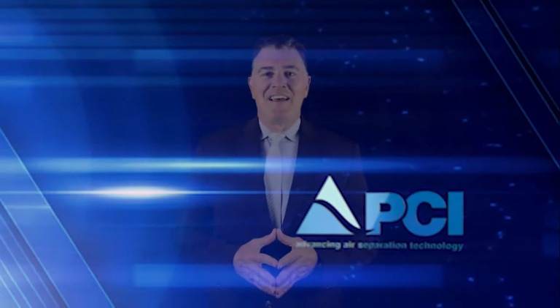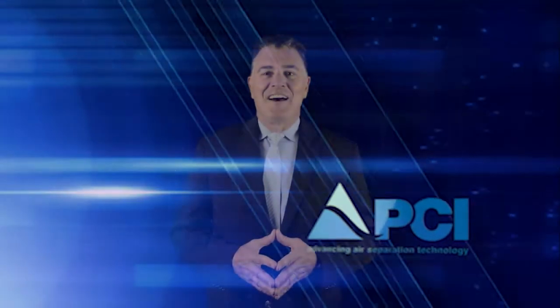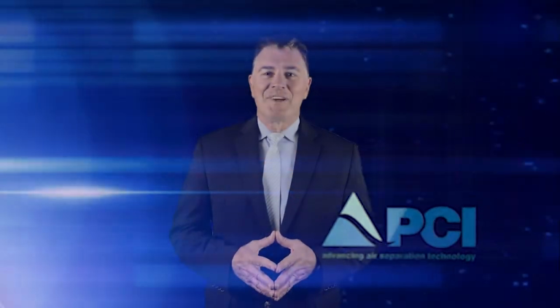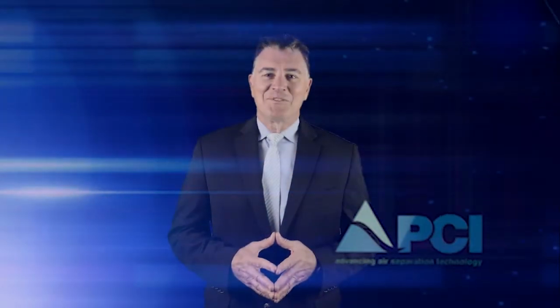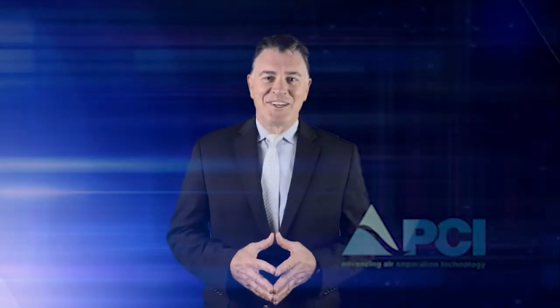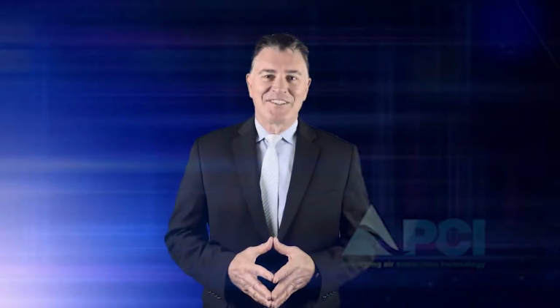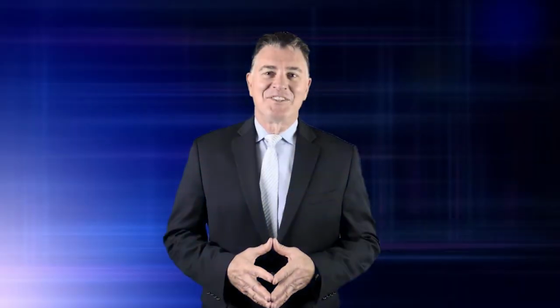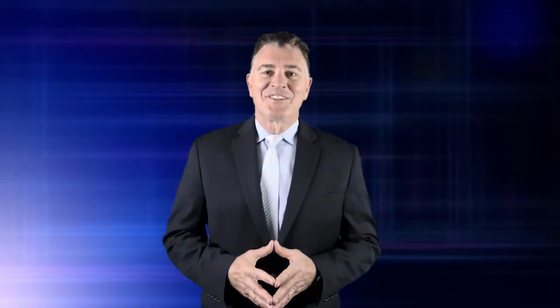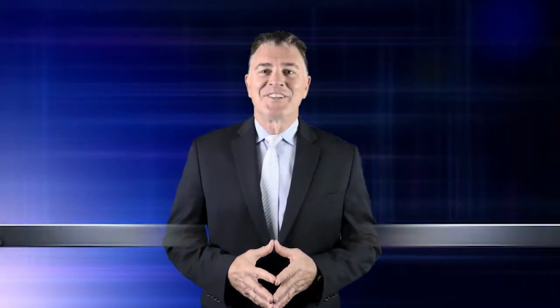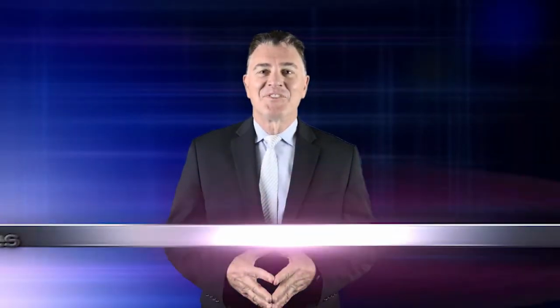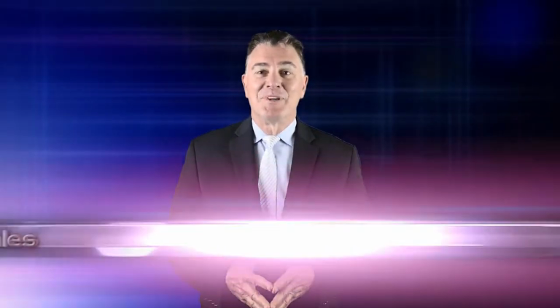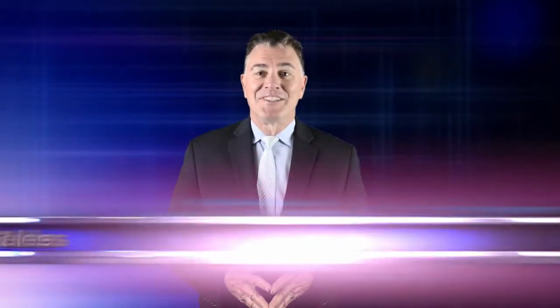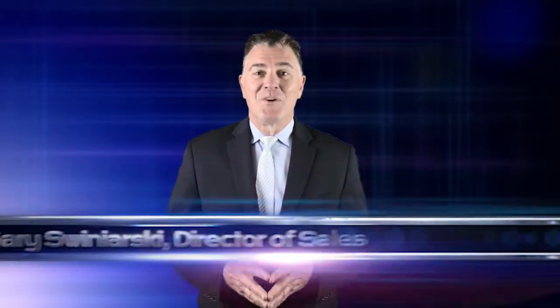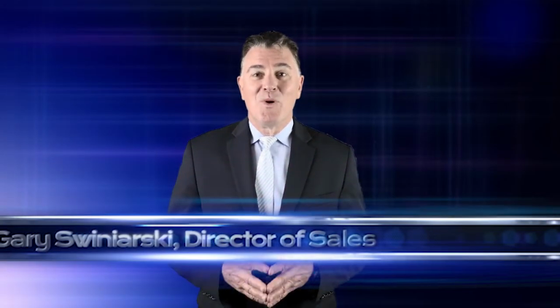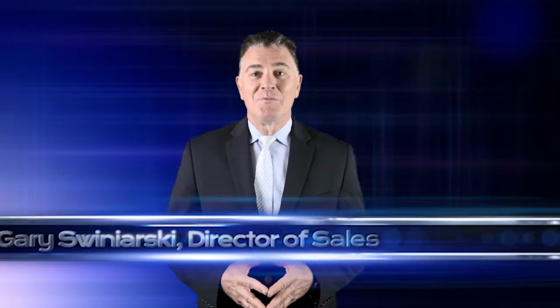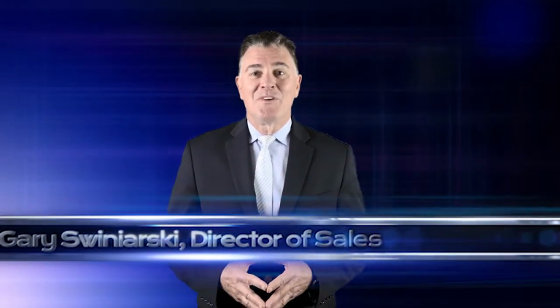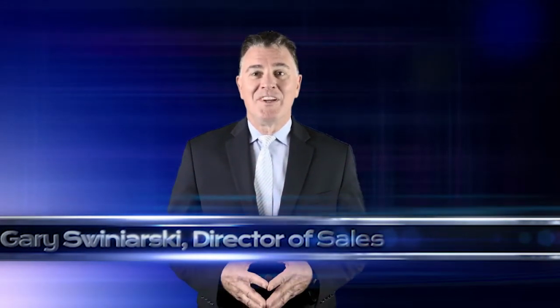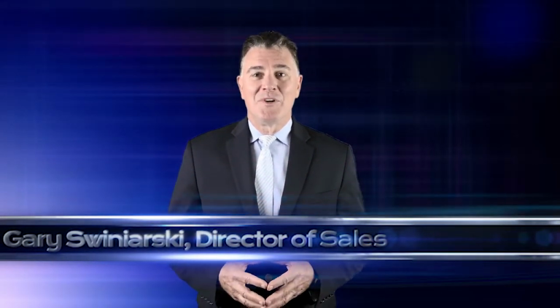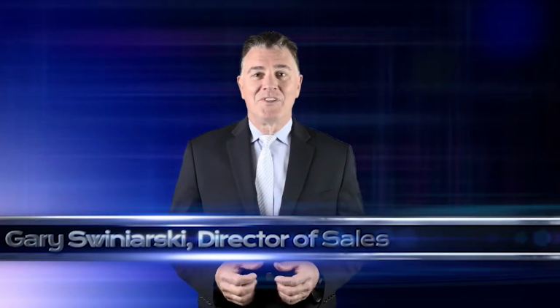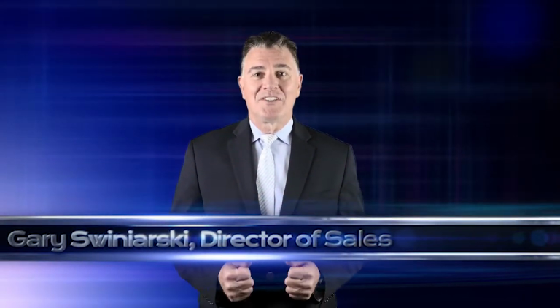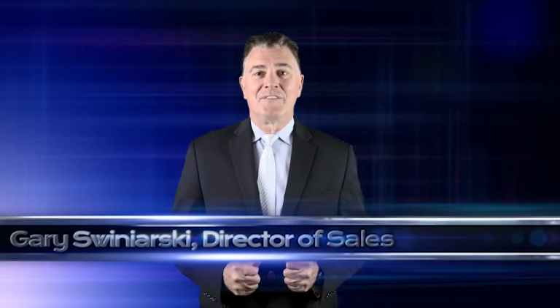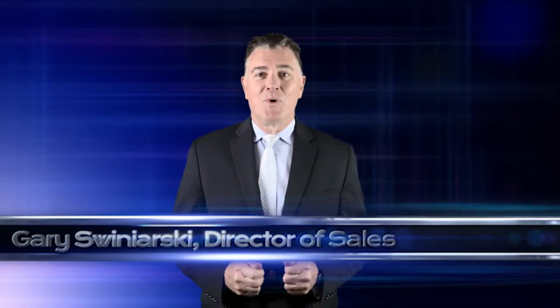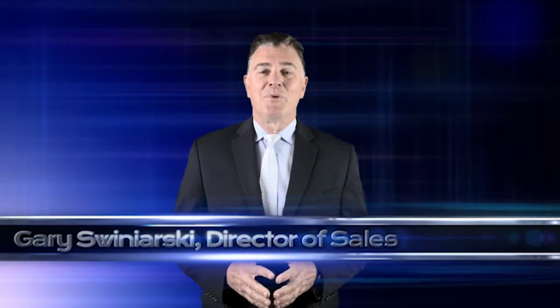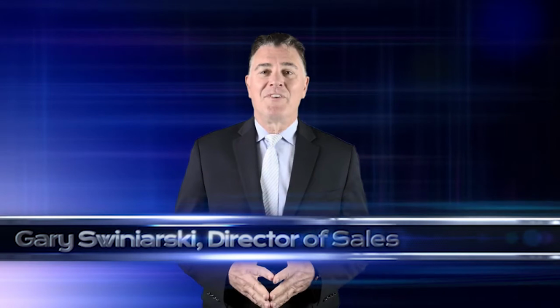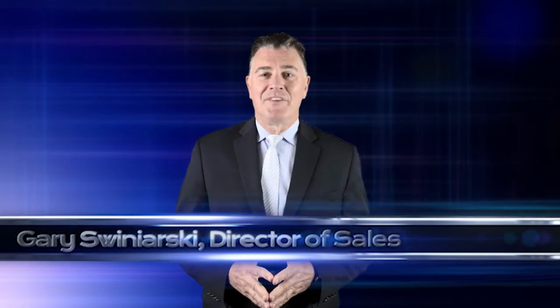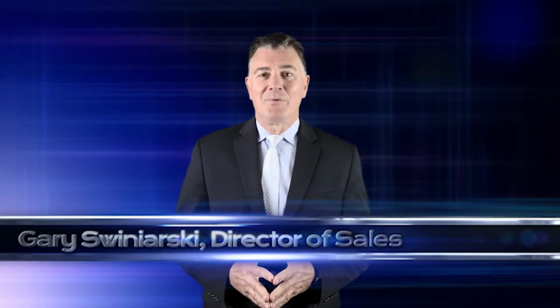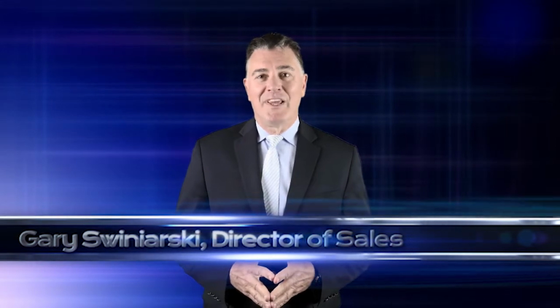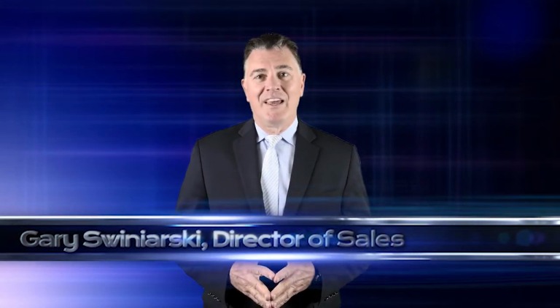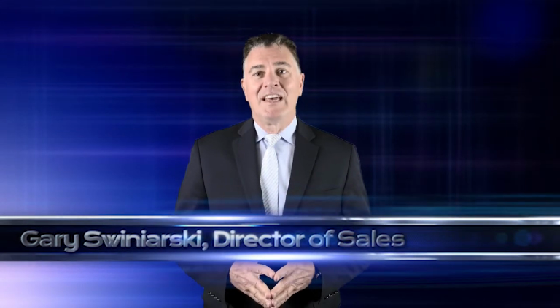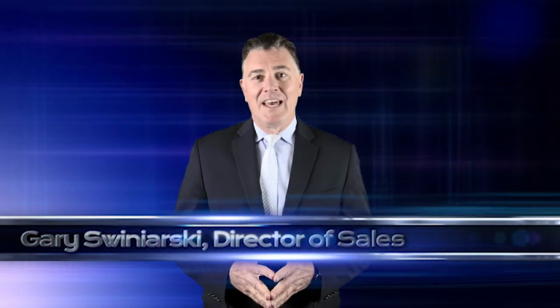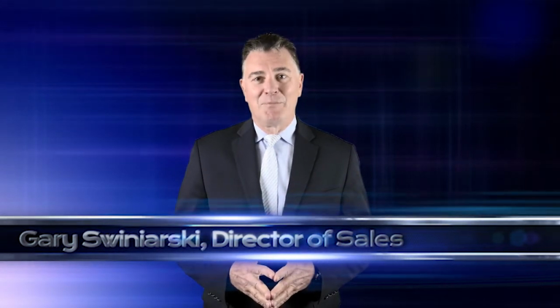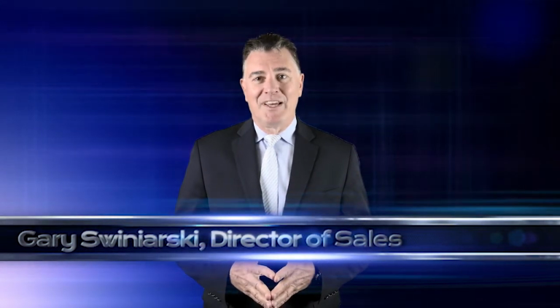I'm Gary Swiniarski, Director of Sales for PCI. Welcome to our video introduction of the 1.5 ton per day gamma plant.